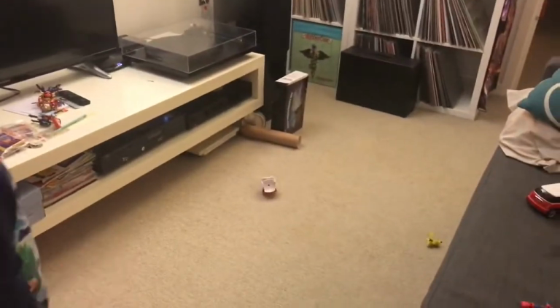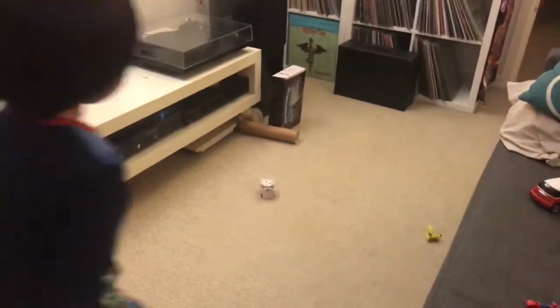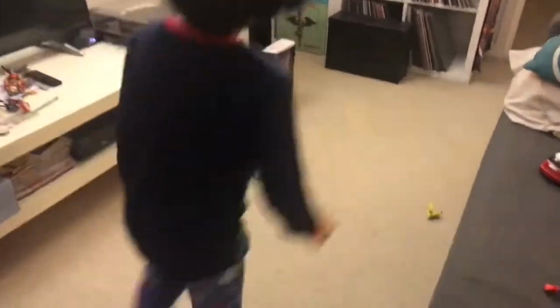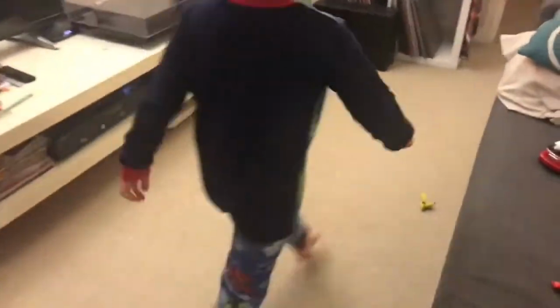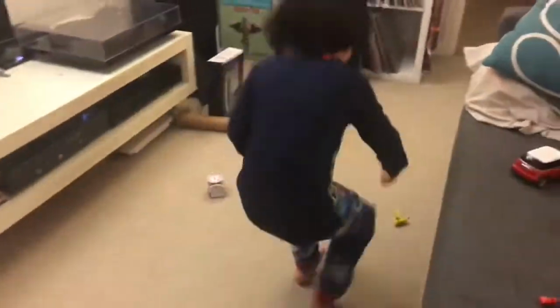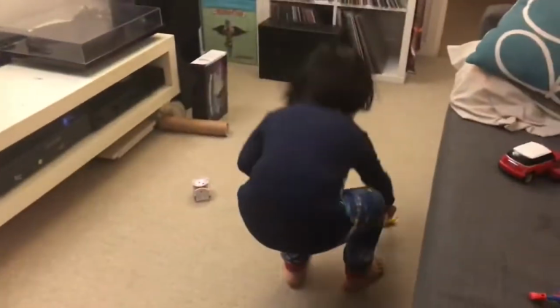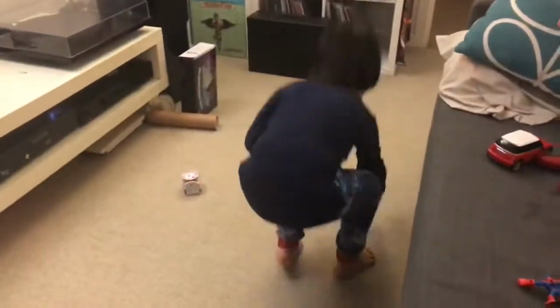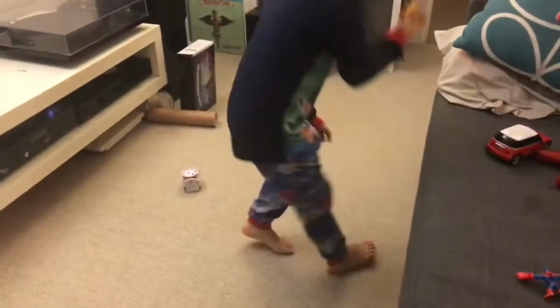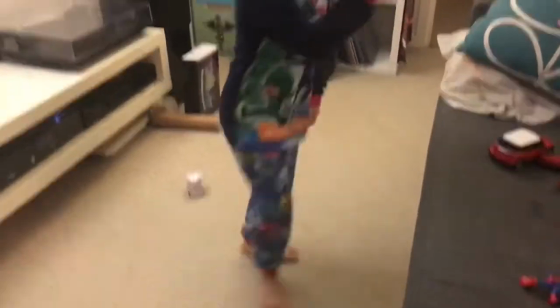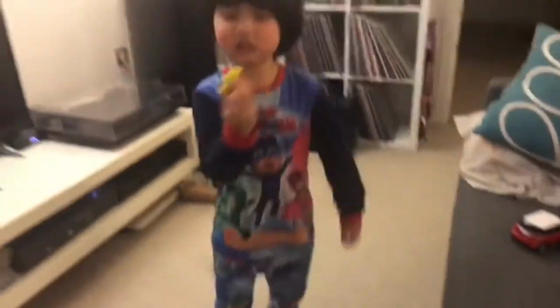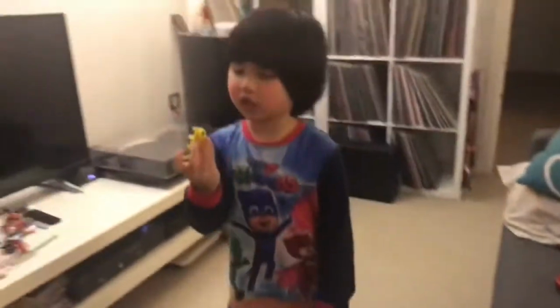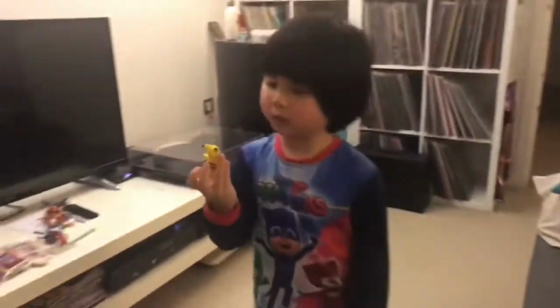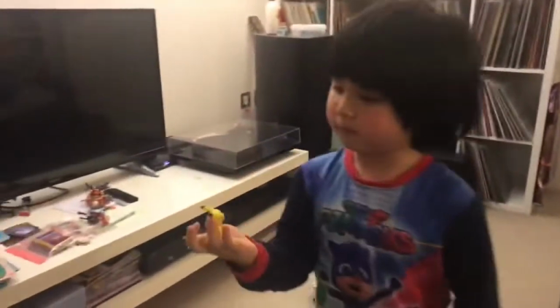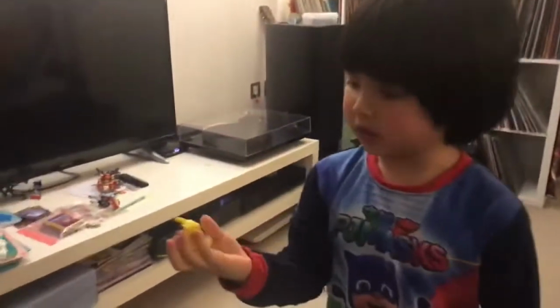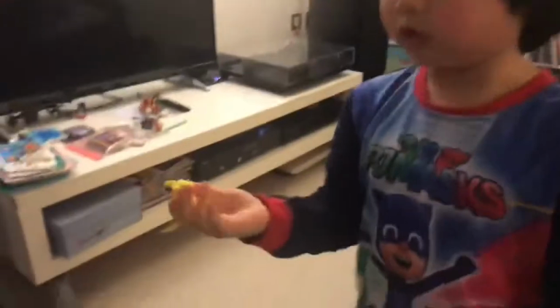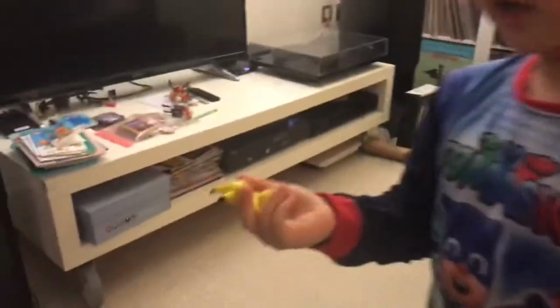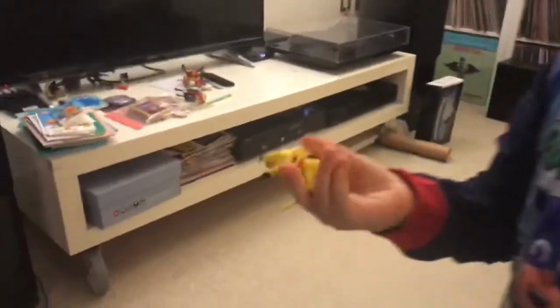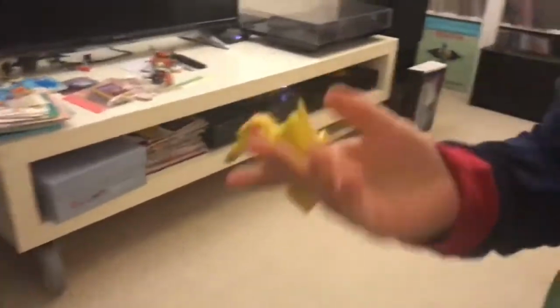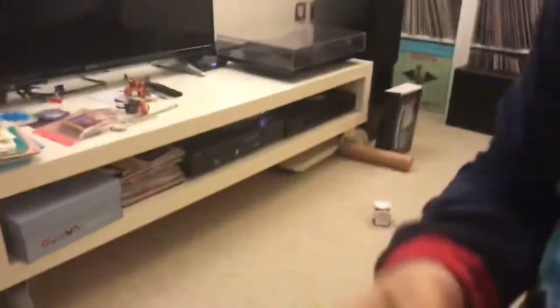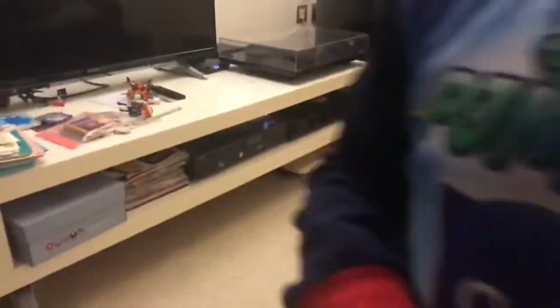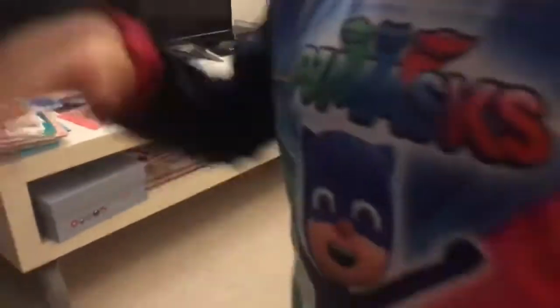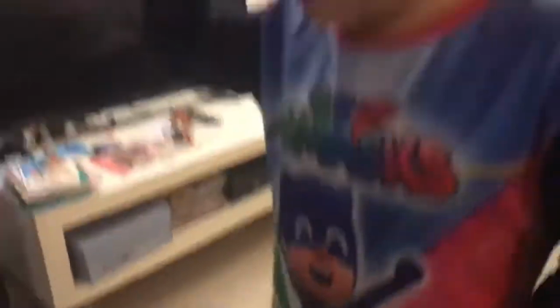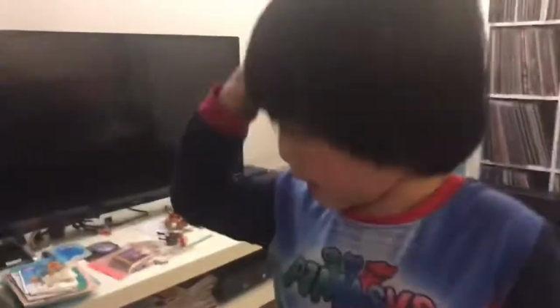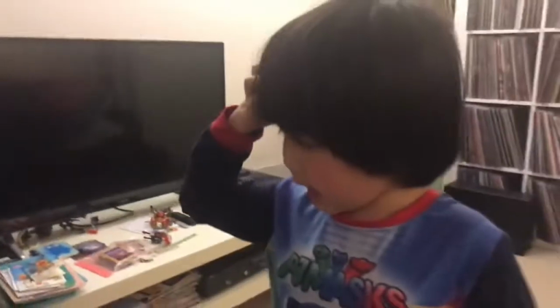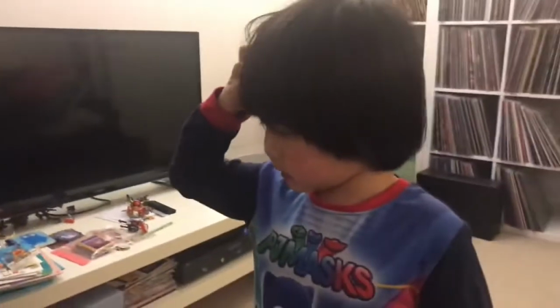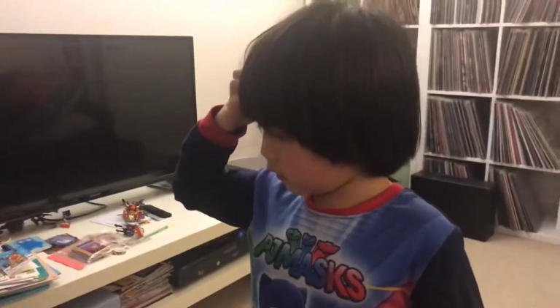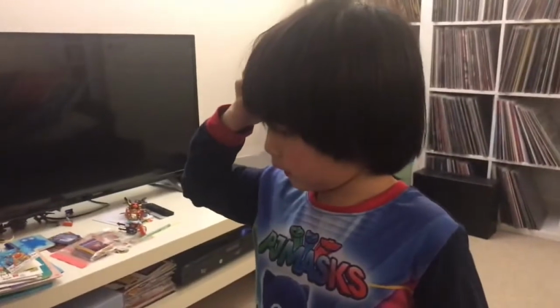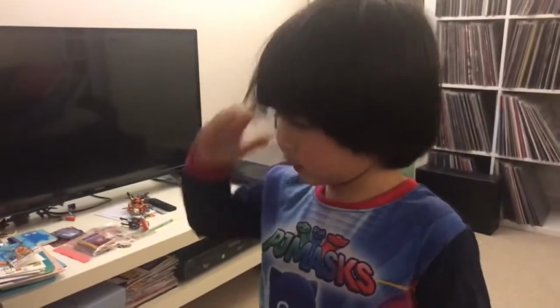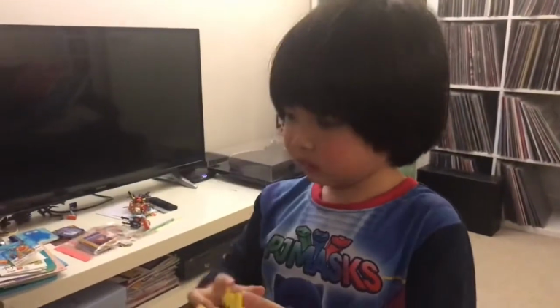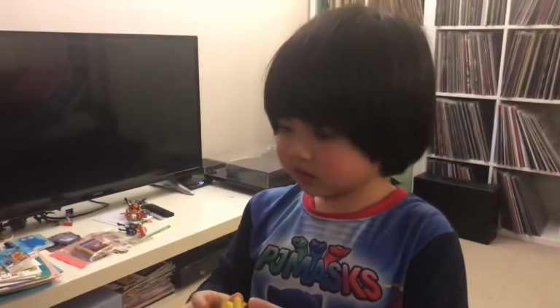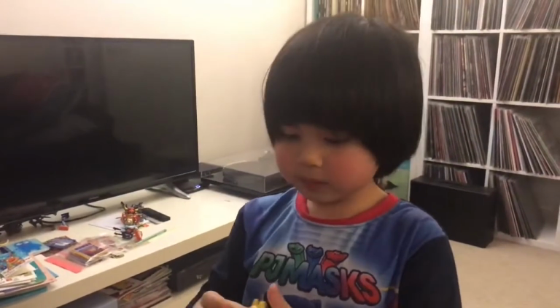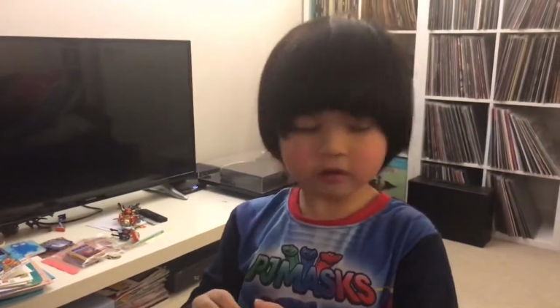And here is Pikachu, my toy. Okay, bye guys! Don't forget to subscribe!